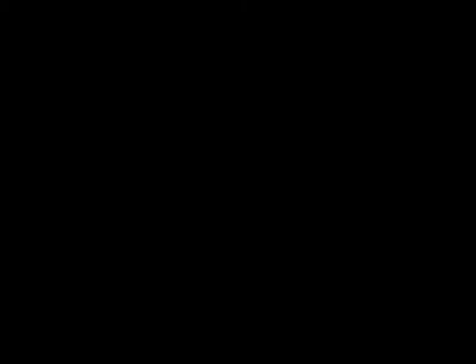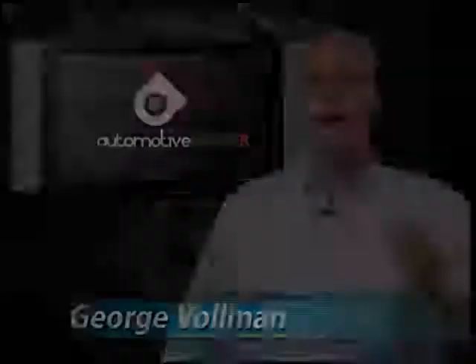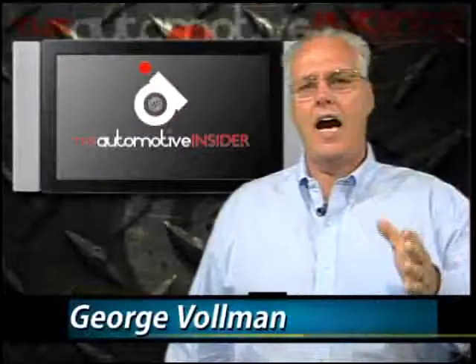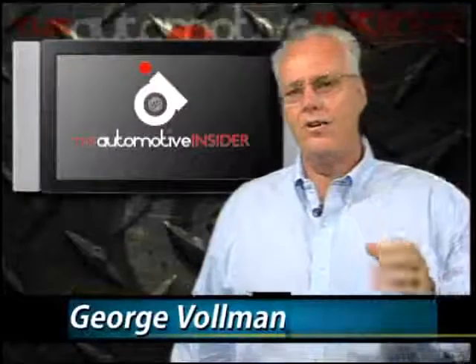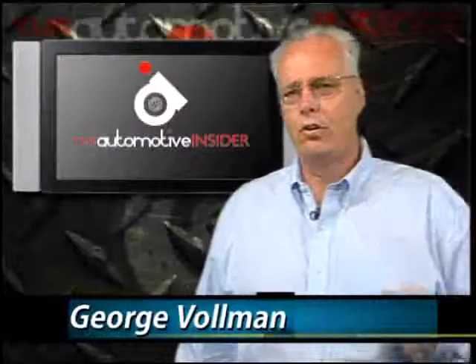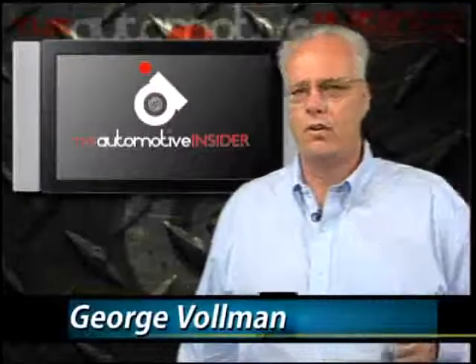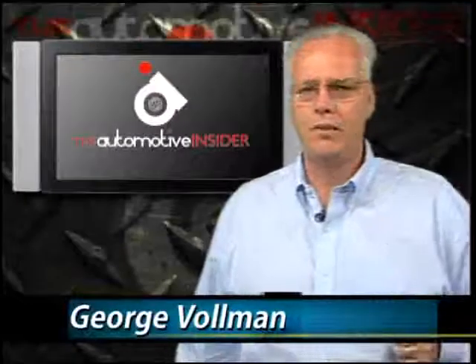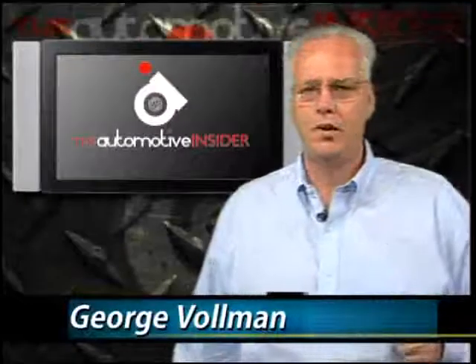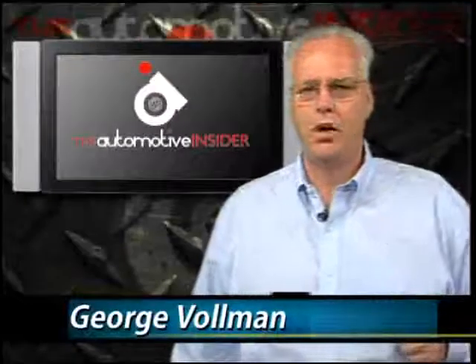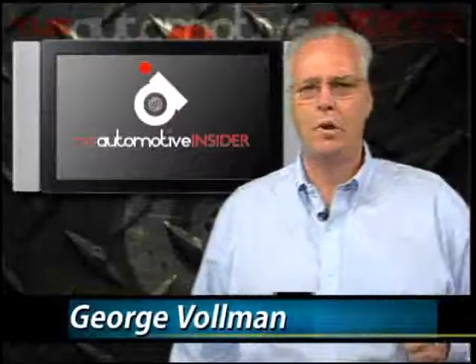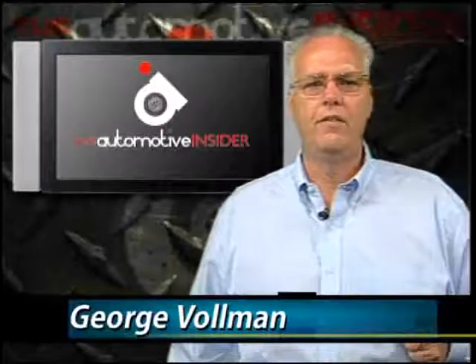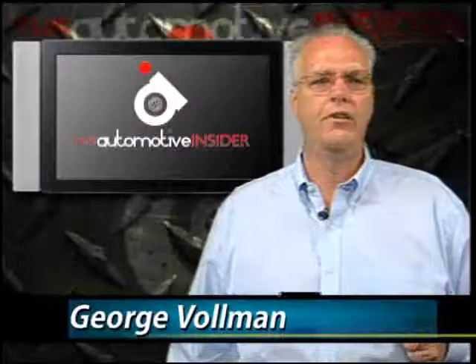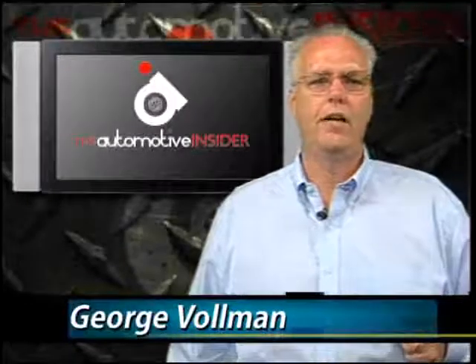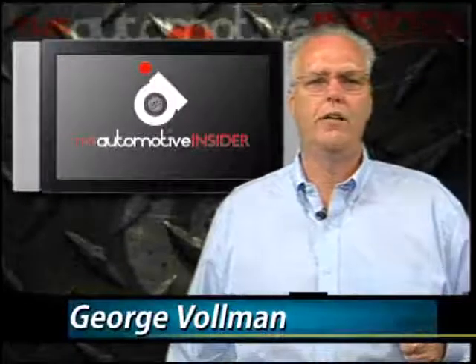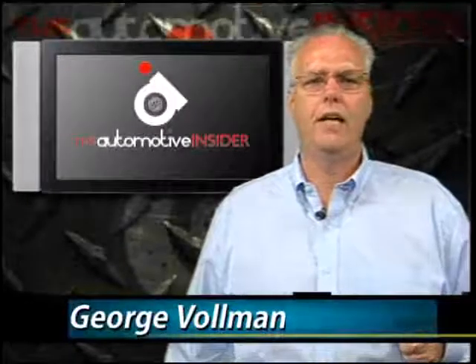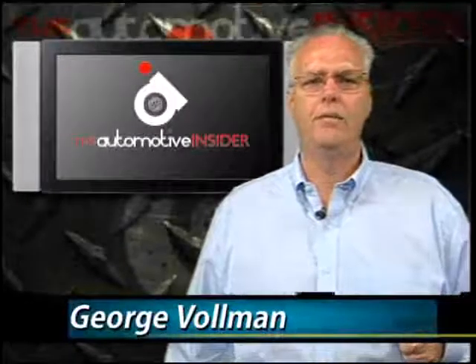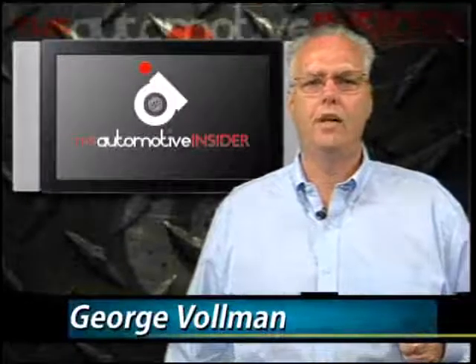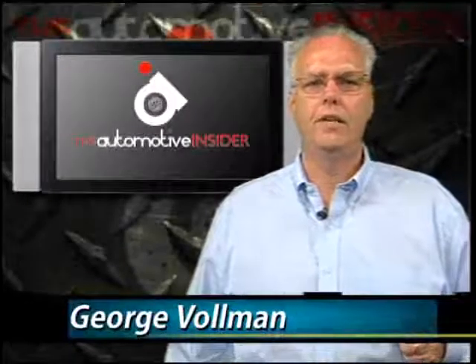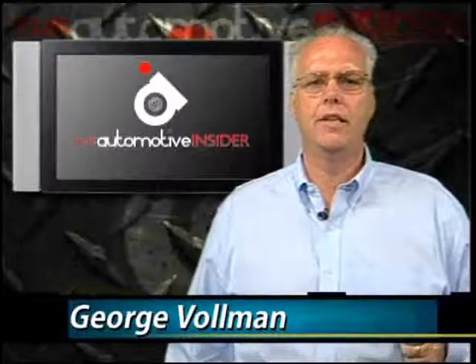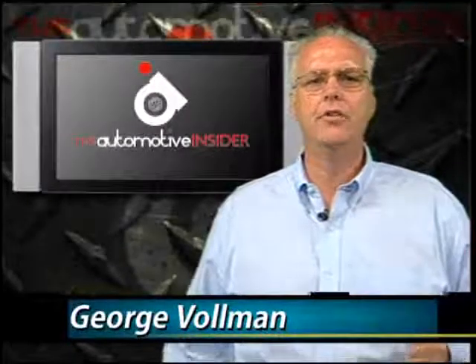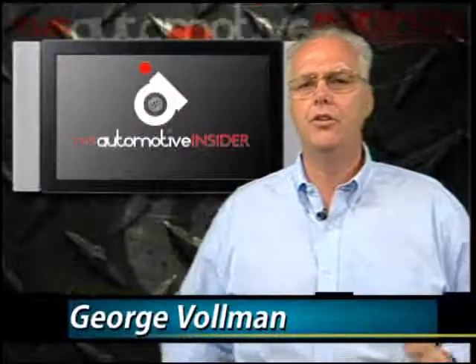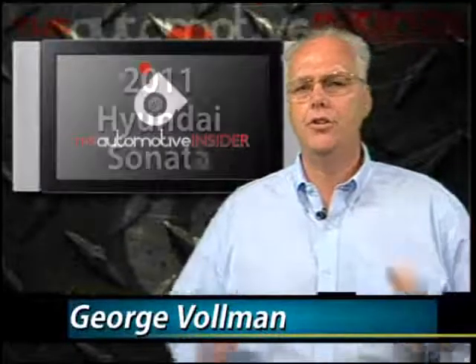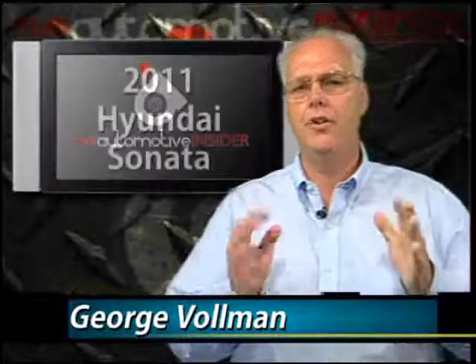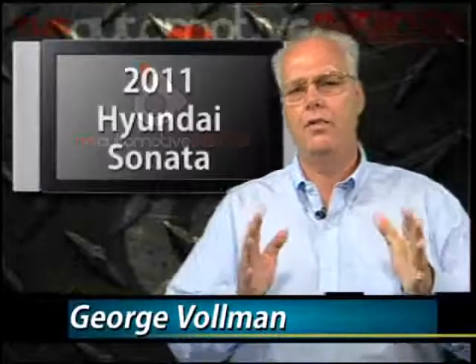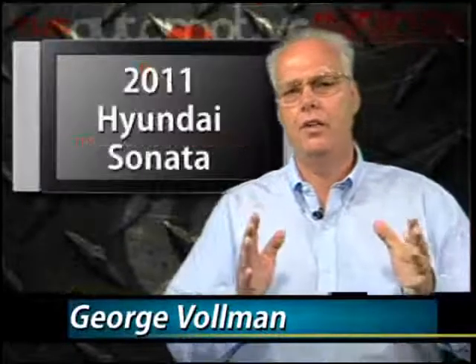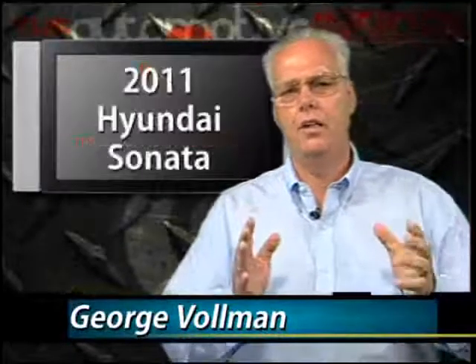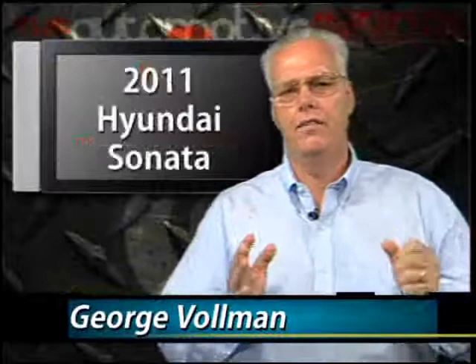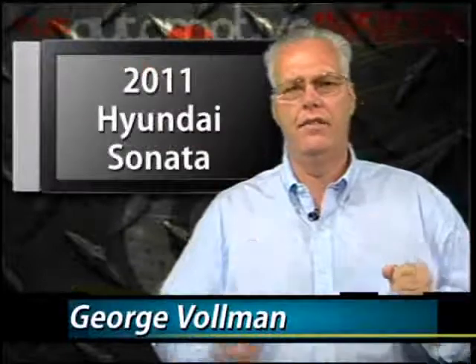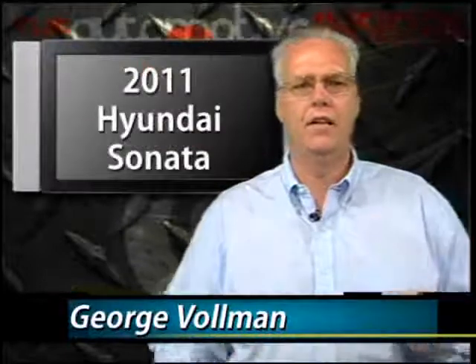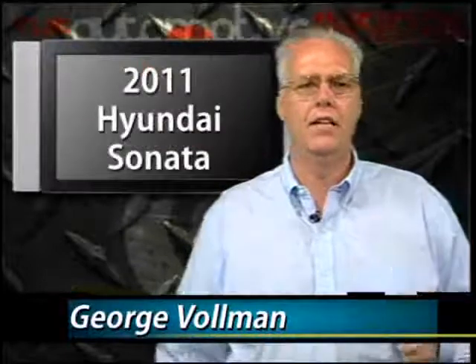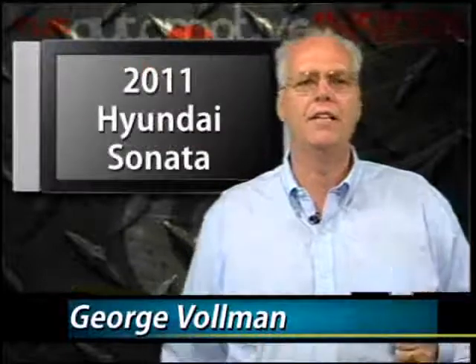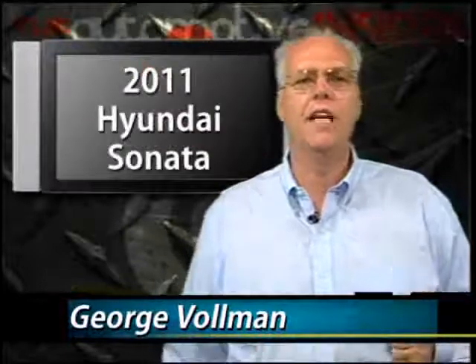Hi, George Vollman, your Automotive Insider, and tonight's subject is the 2011 Hyundai Sonata.